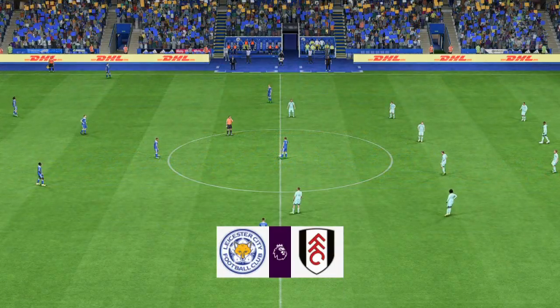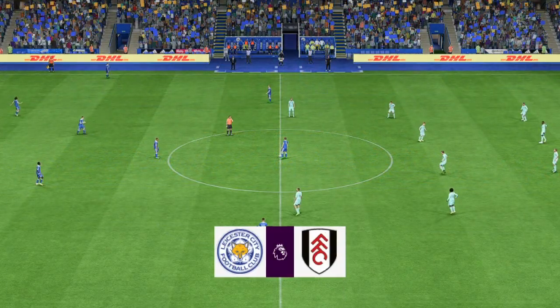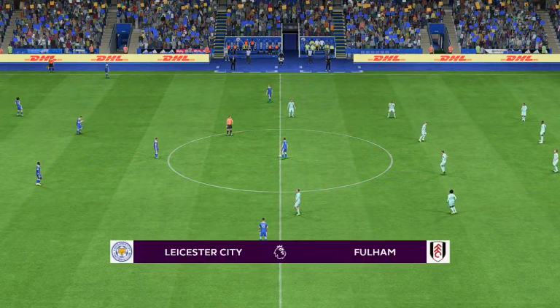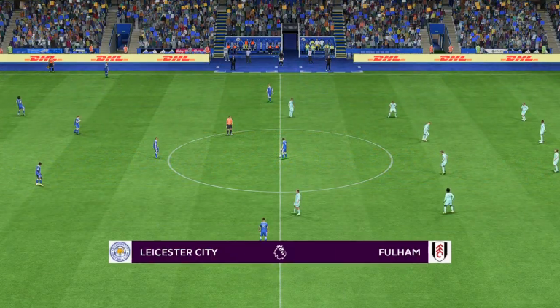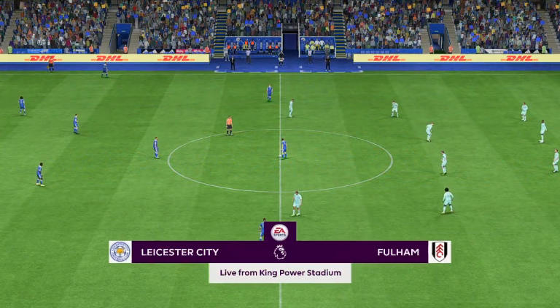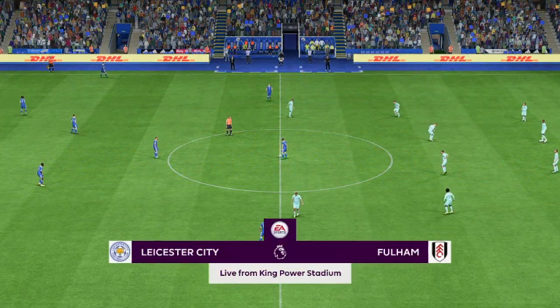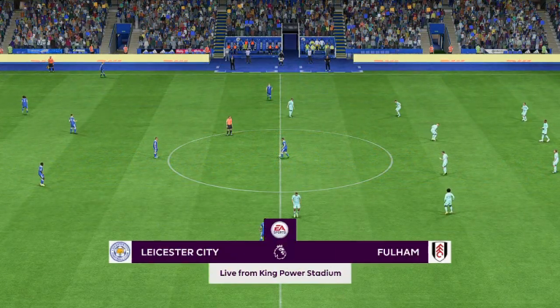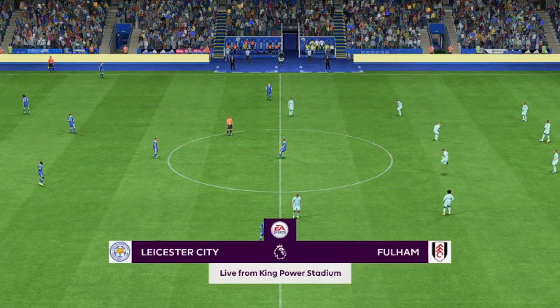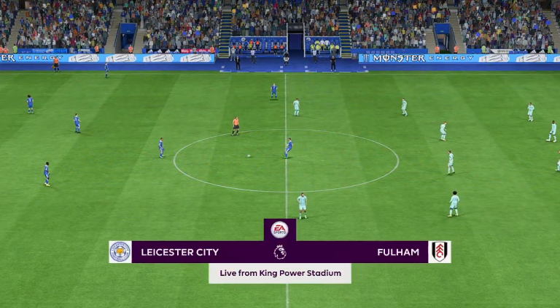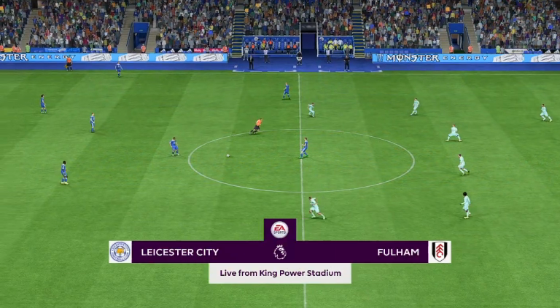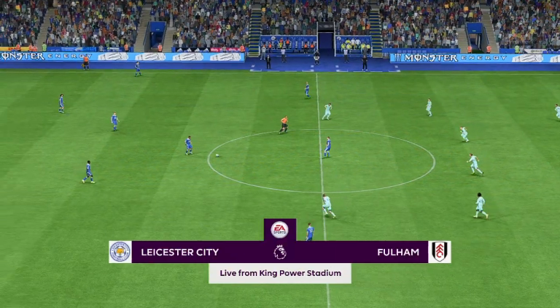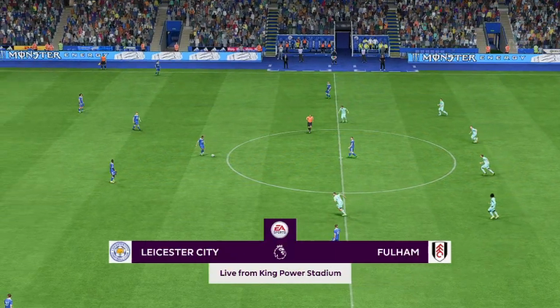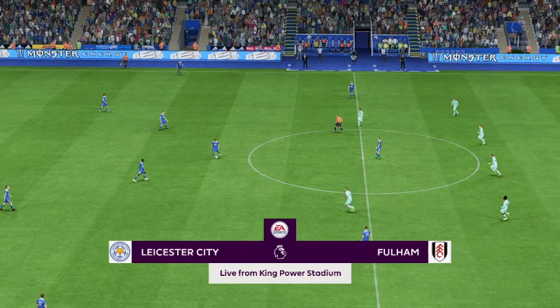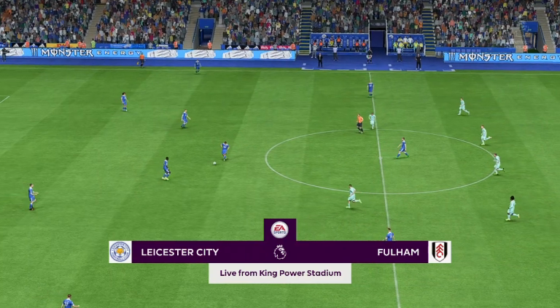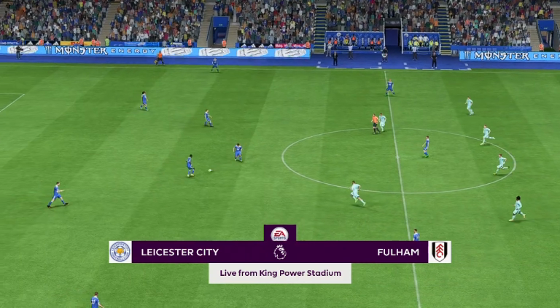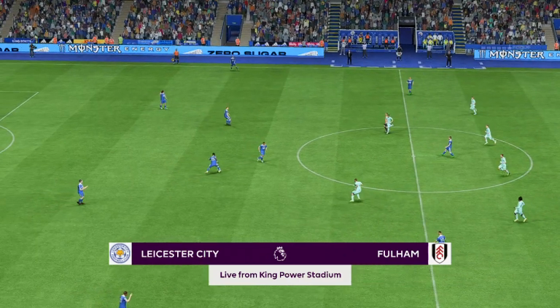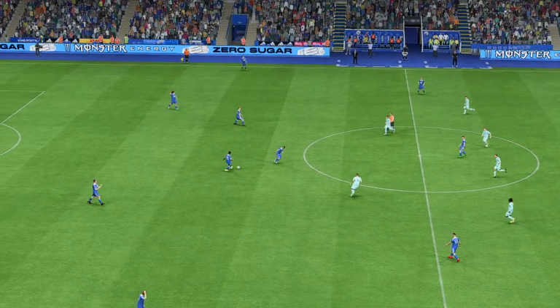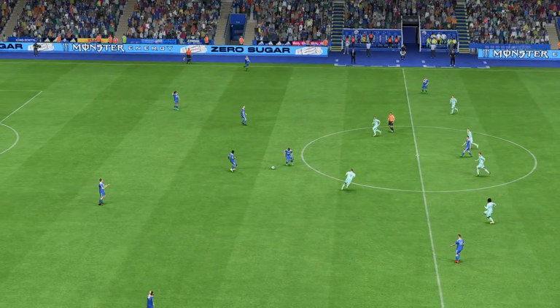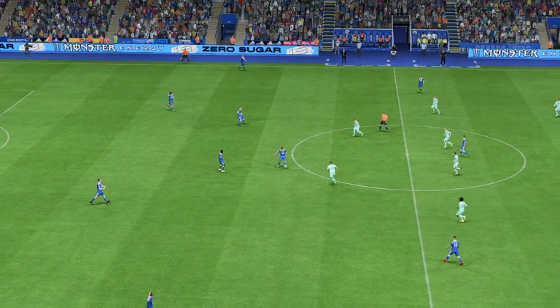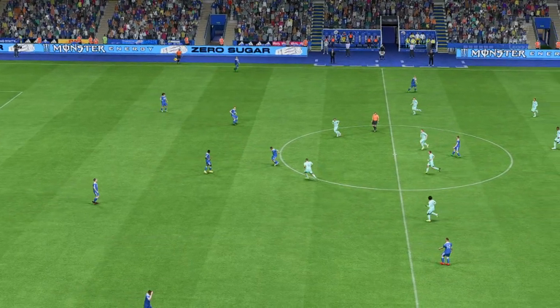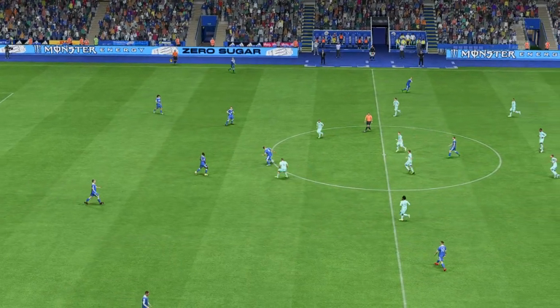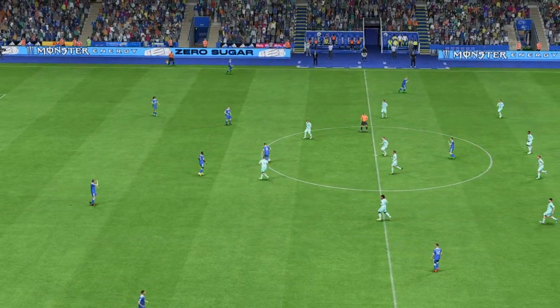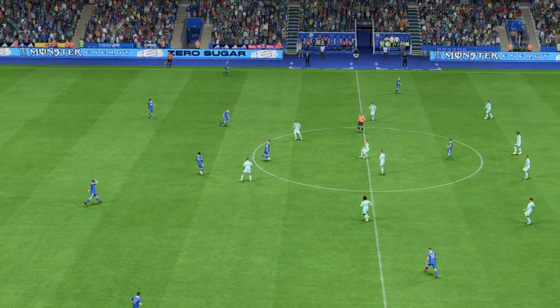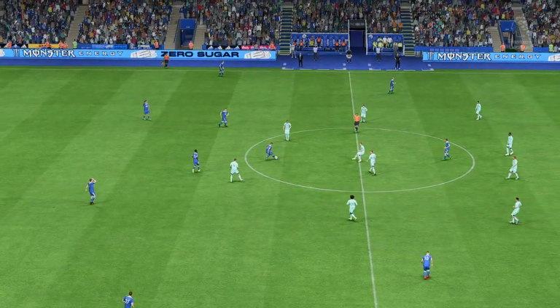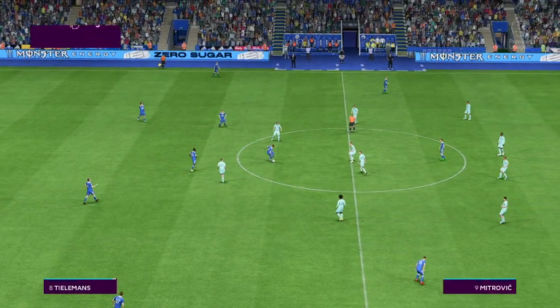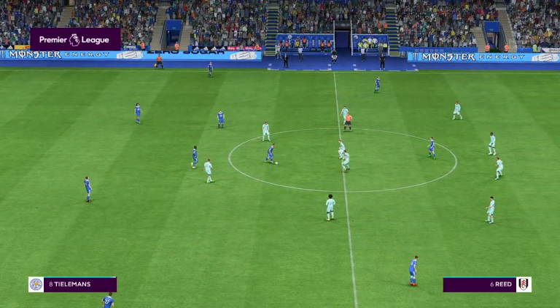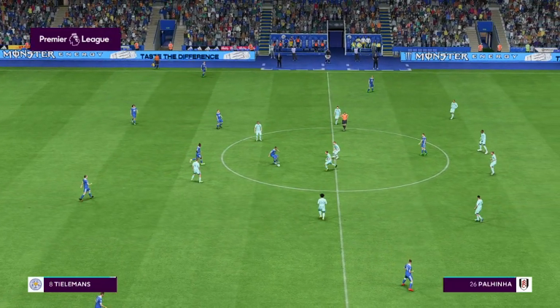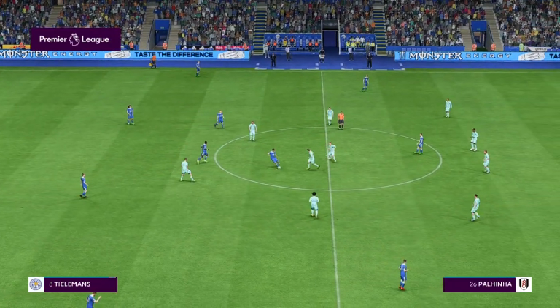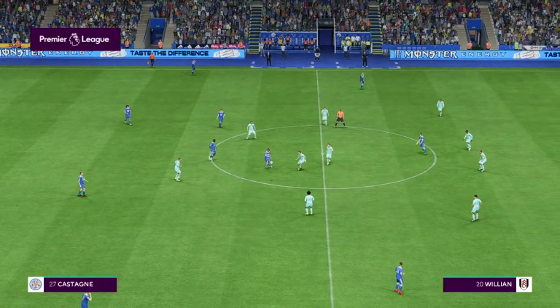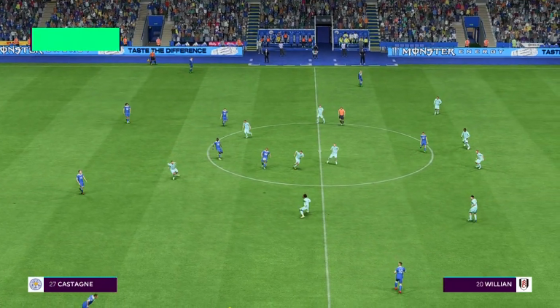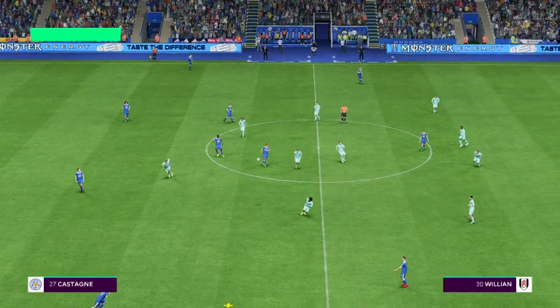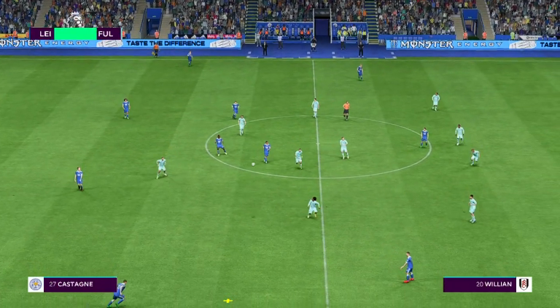As is always the case, the team that dominates midfield would be the team that controls the flow of the game. And that, for me, is the area that's key today.